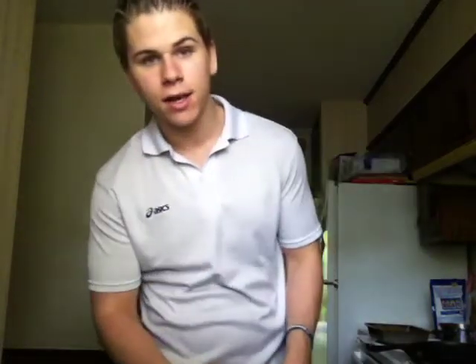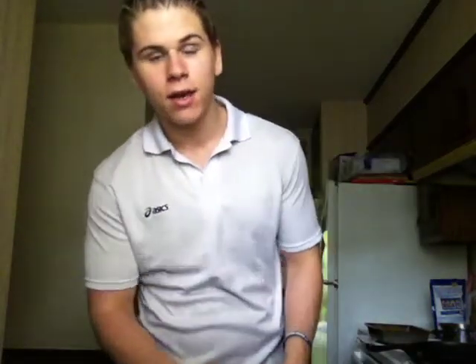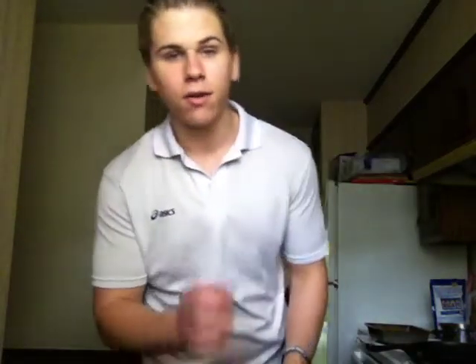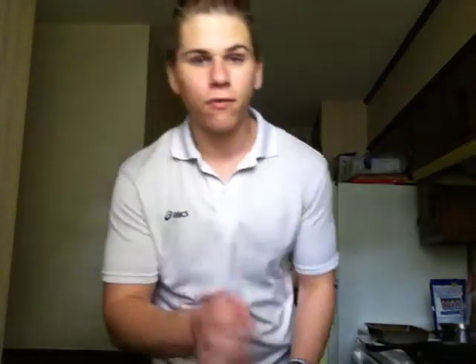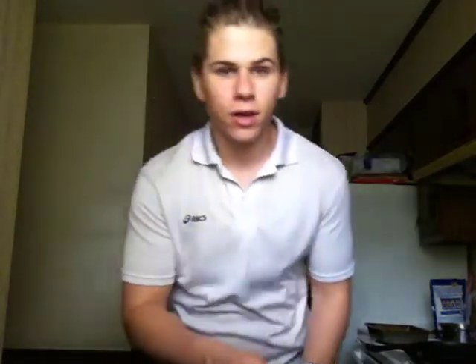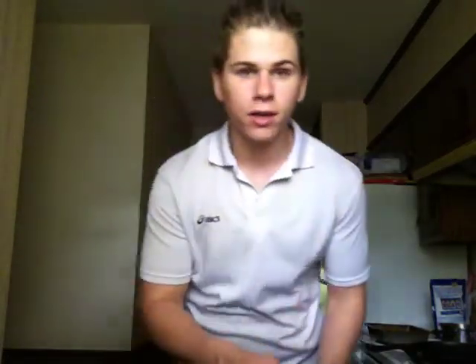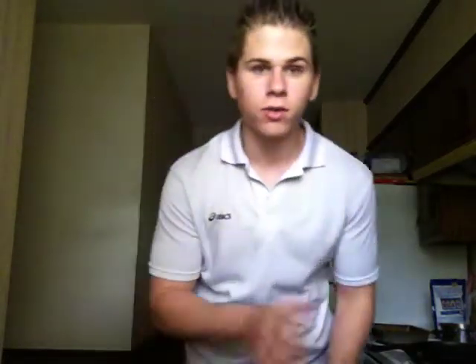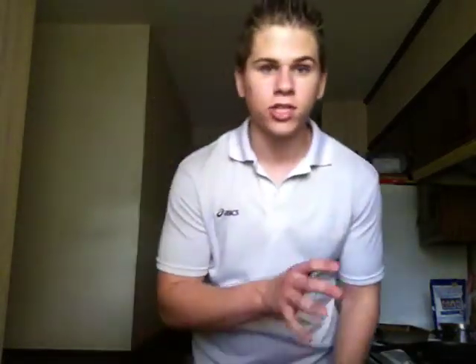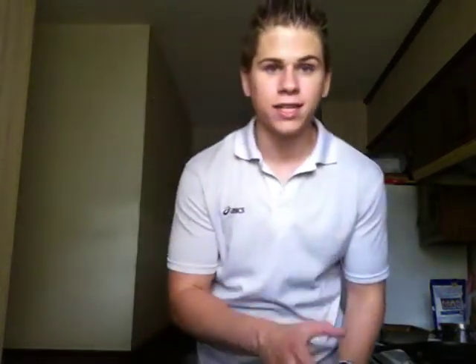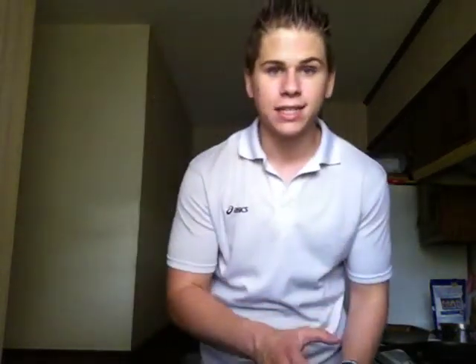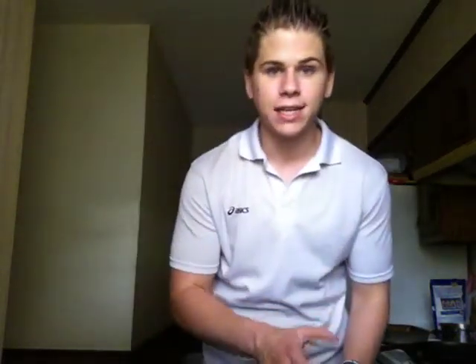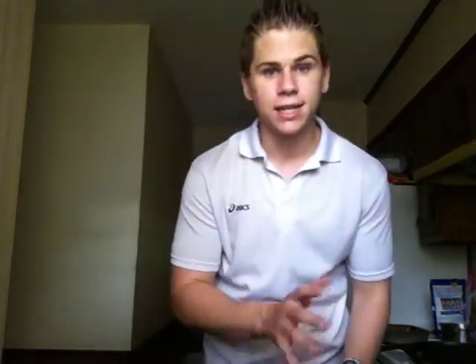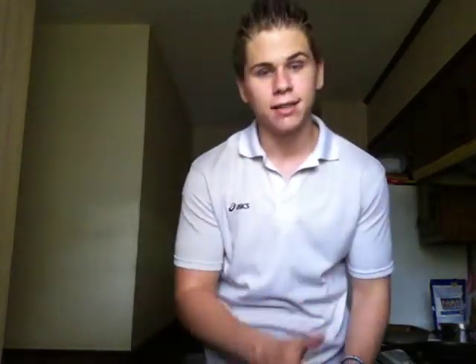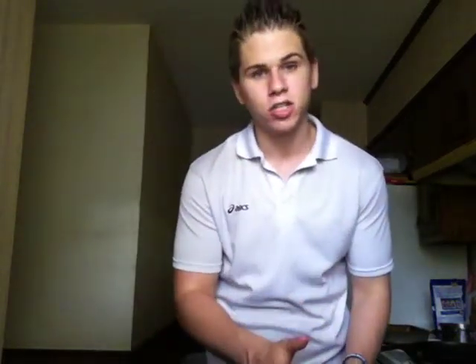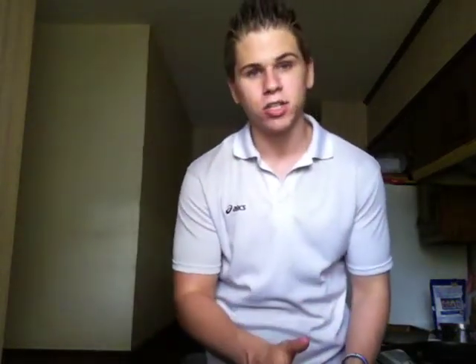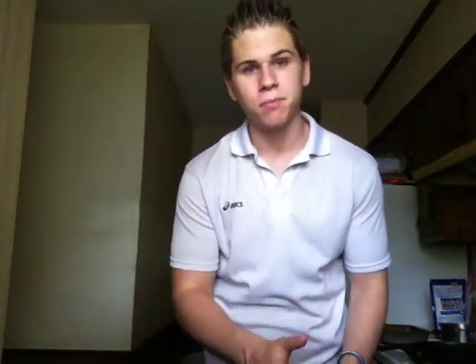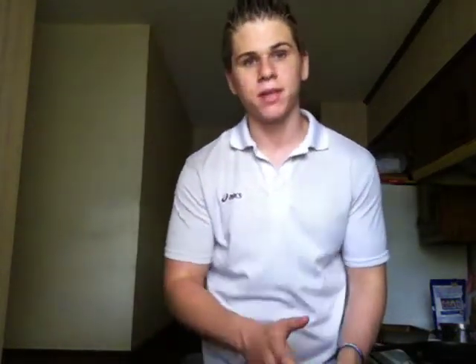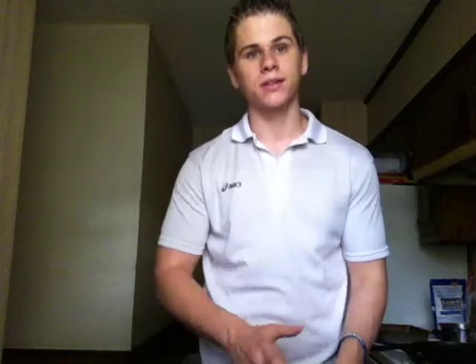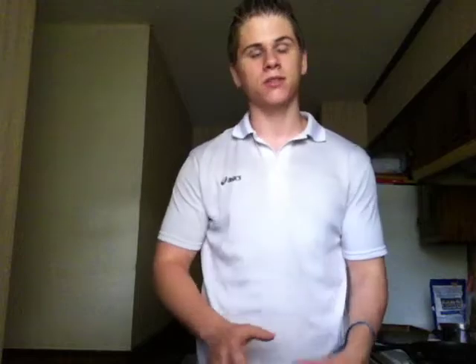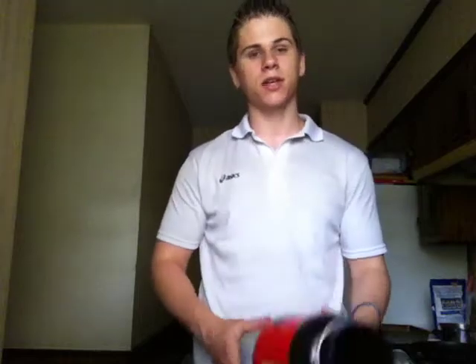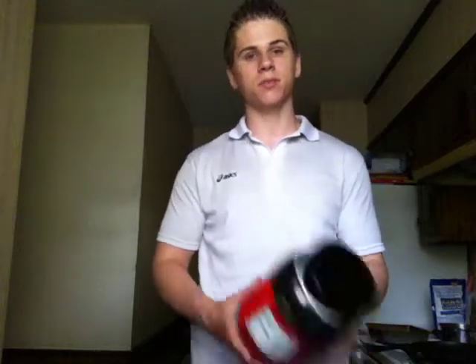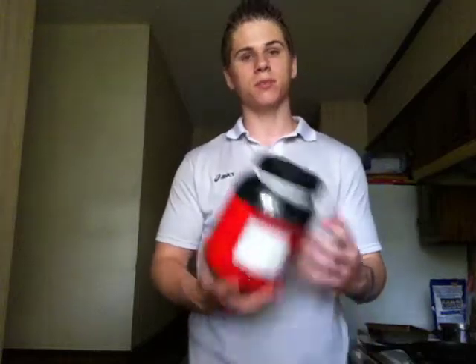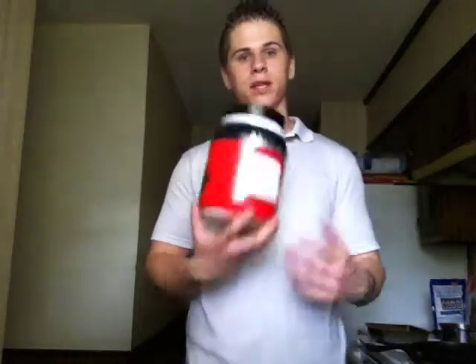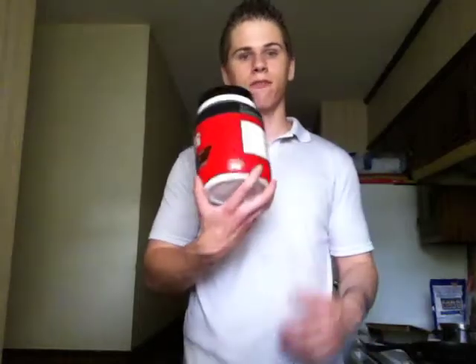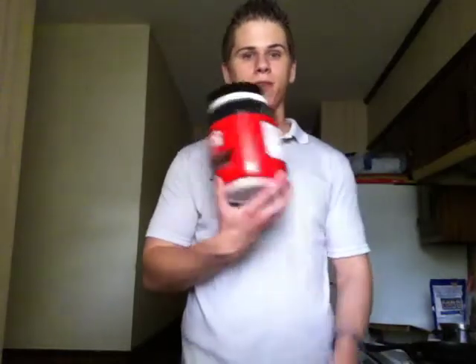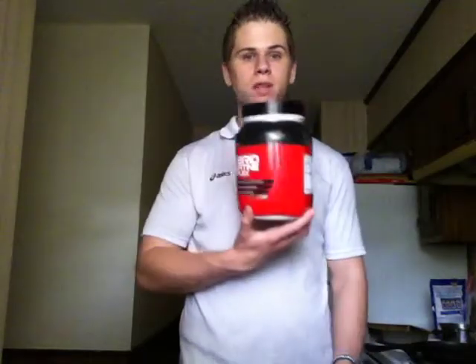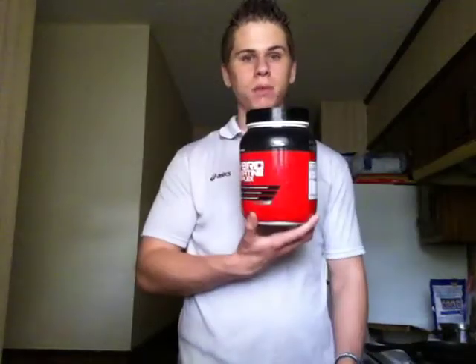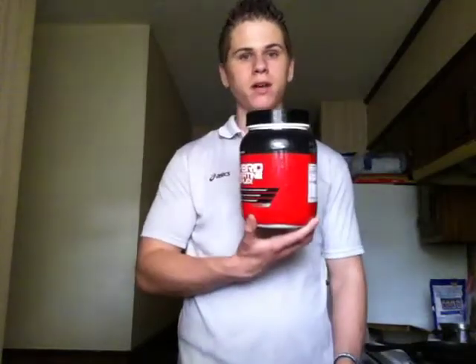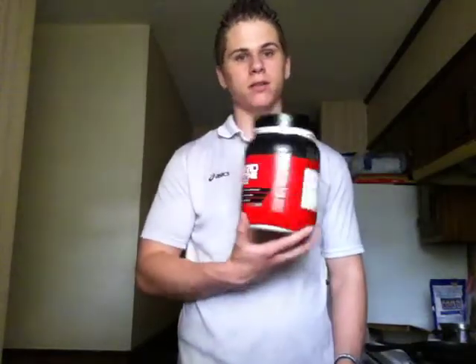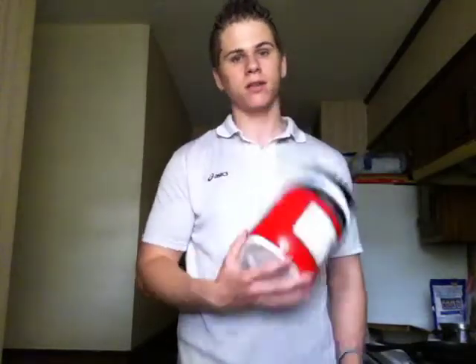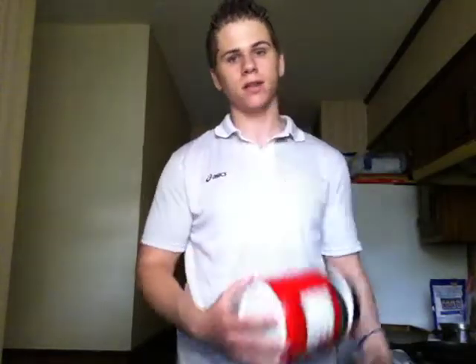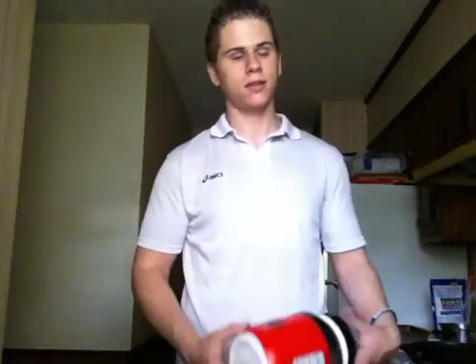If you guys want to go out and get something, go ahead — but a little advice: don't go to GNC to get this, because you'll end up spending 50 bucks on it.